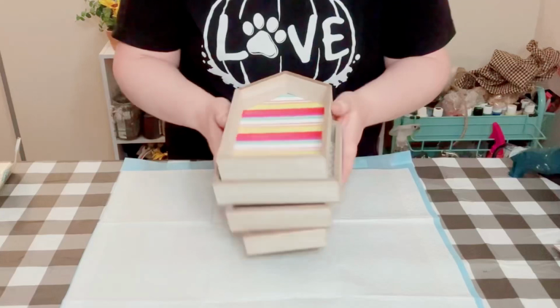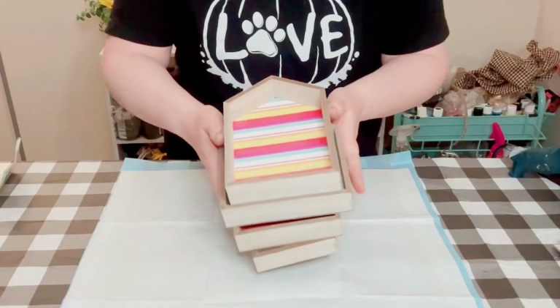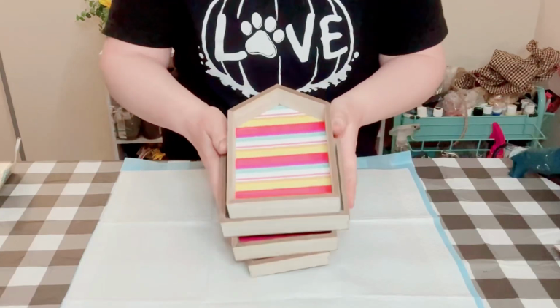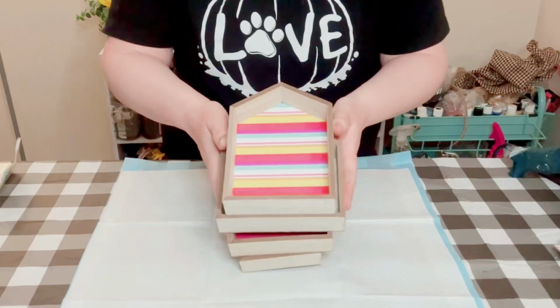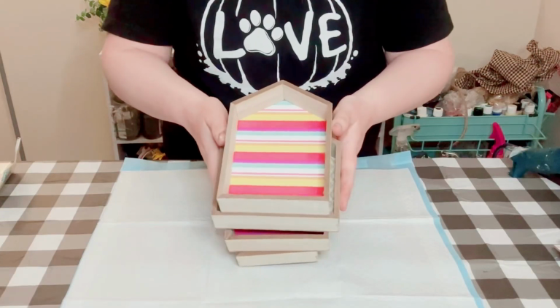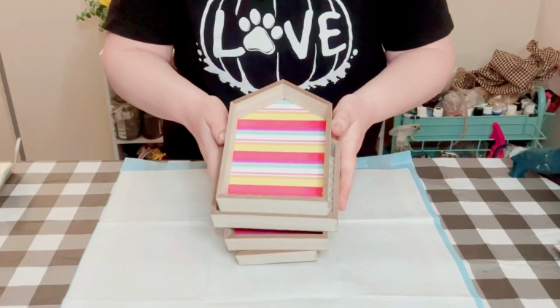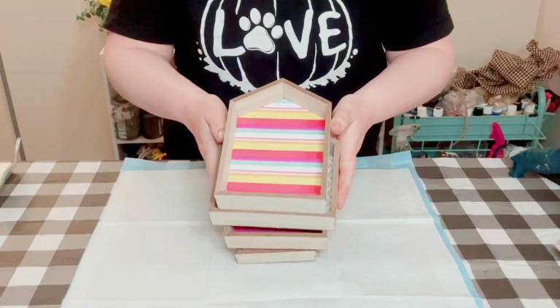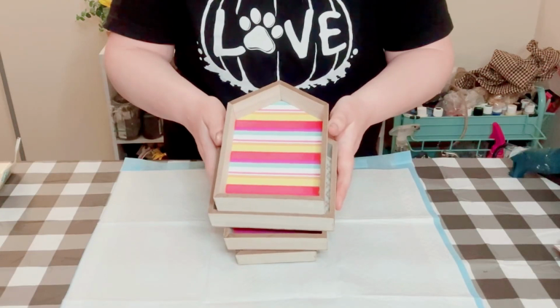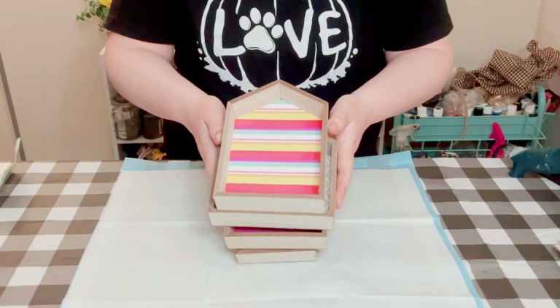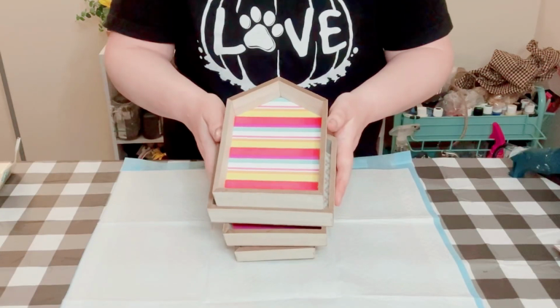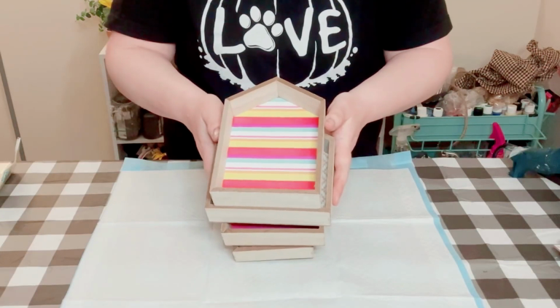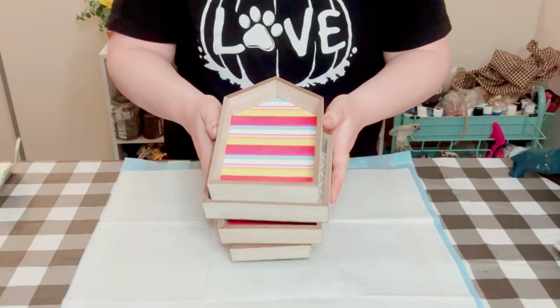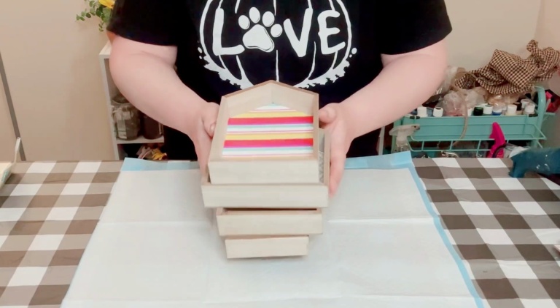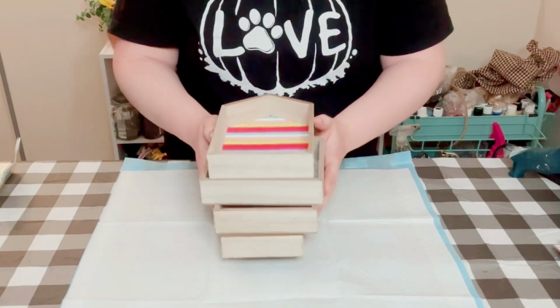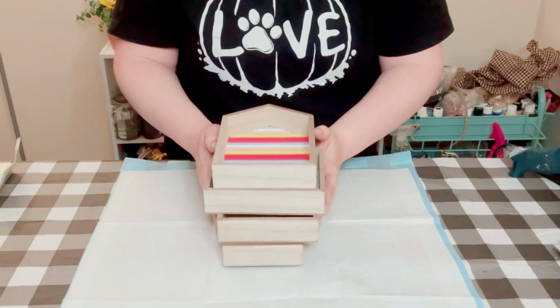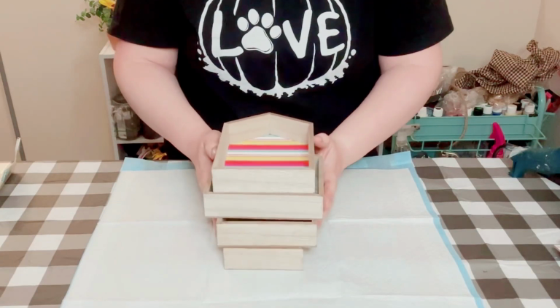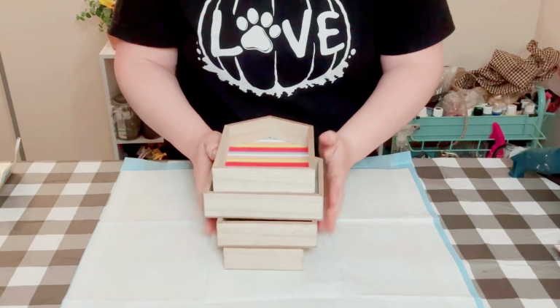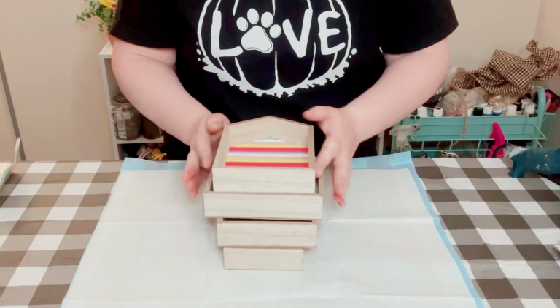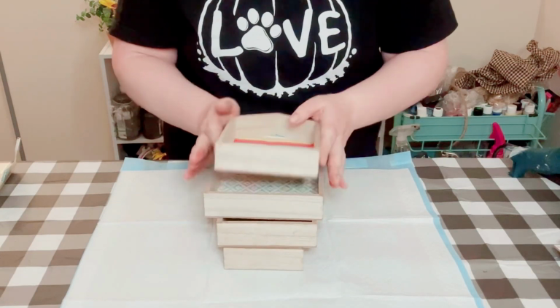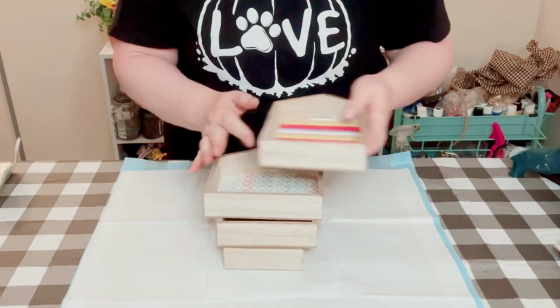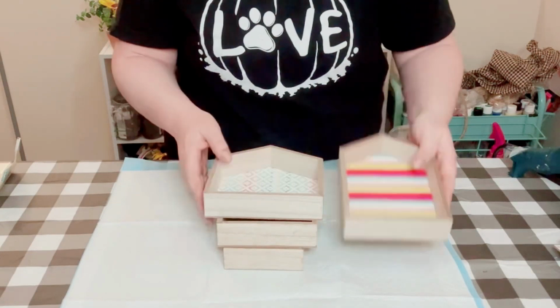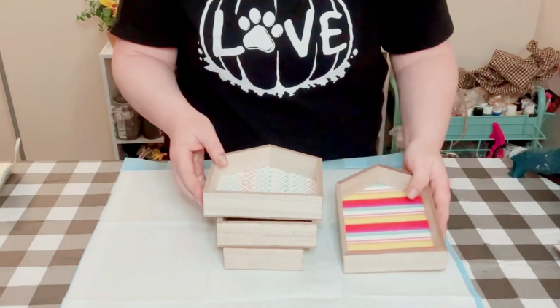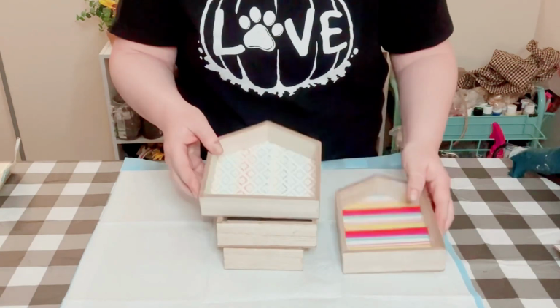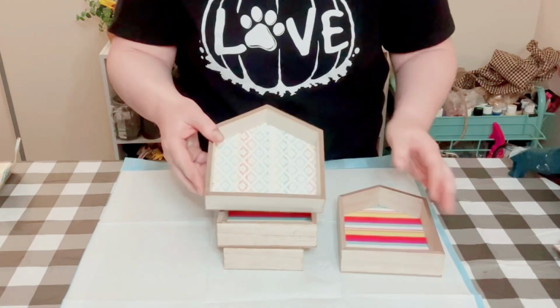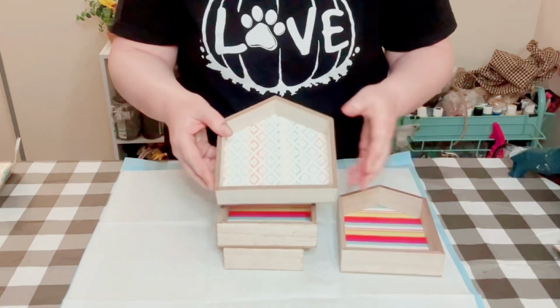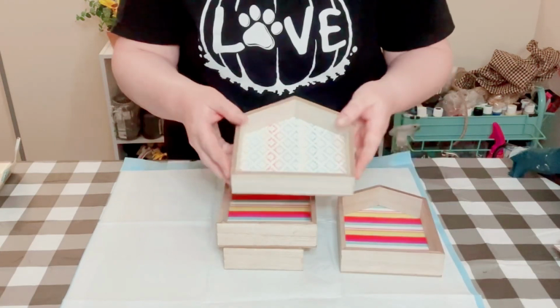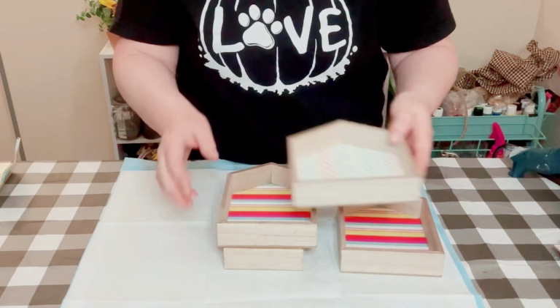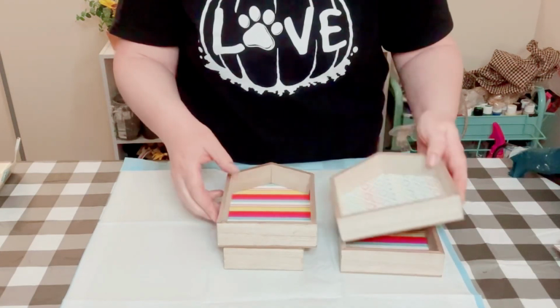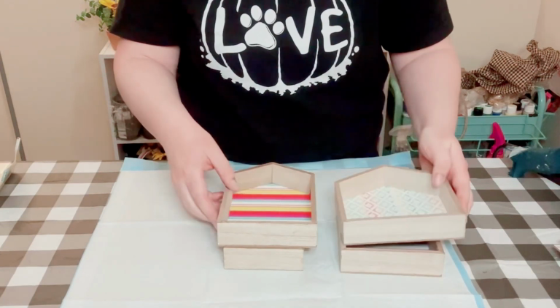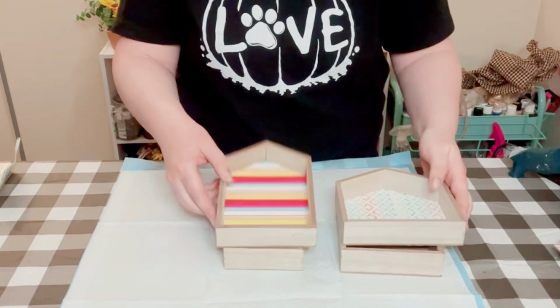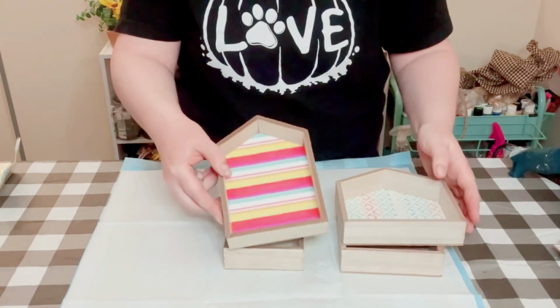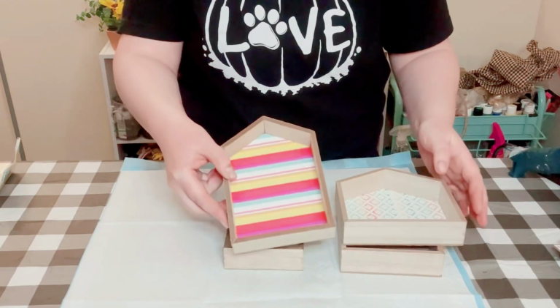I grabbed four of these wooden houses from Dollar Tree, just all different sizes.